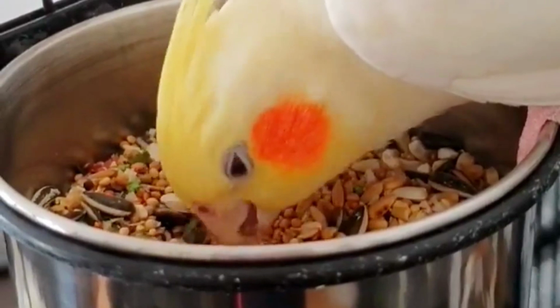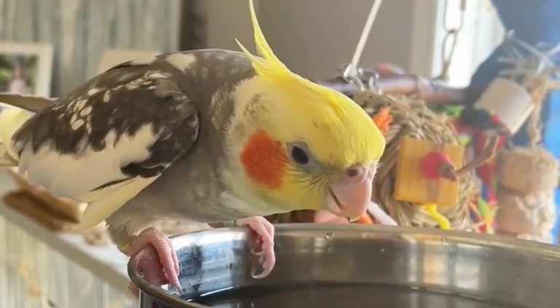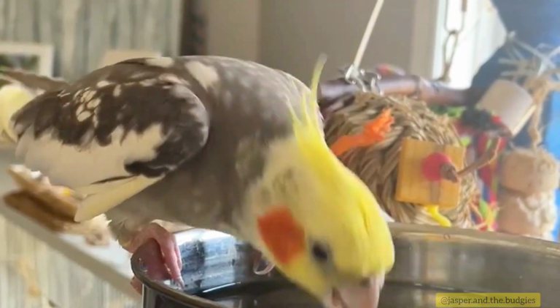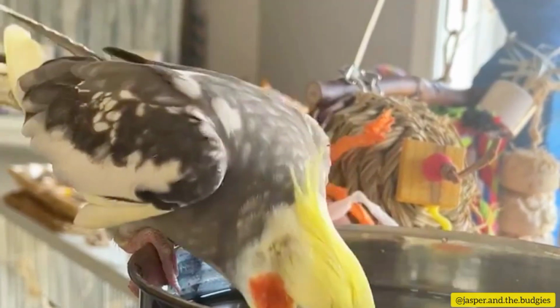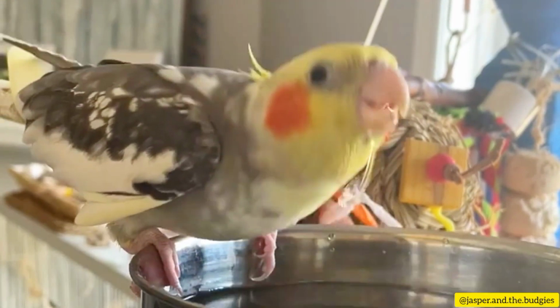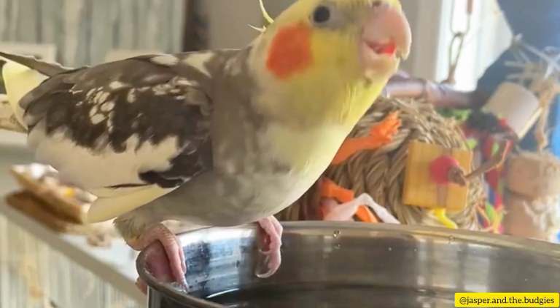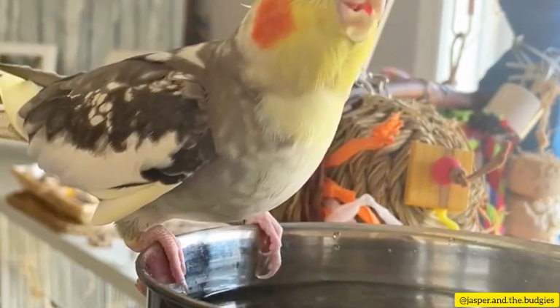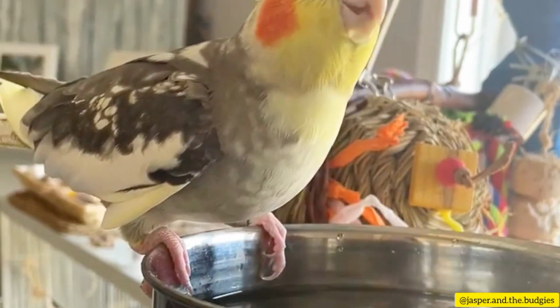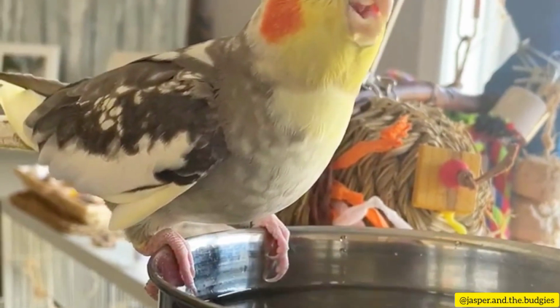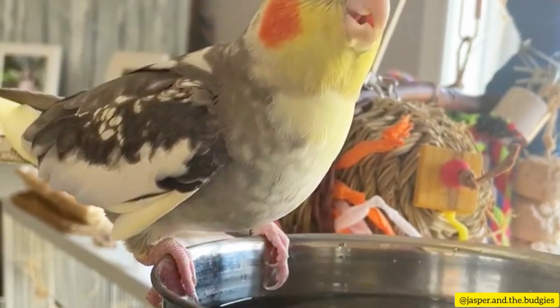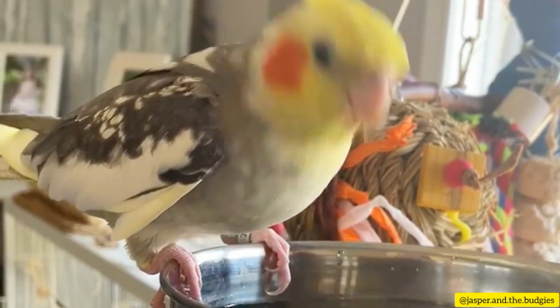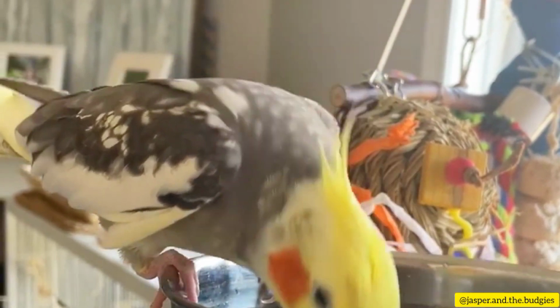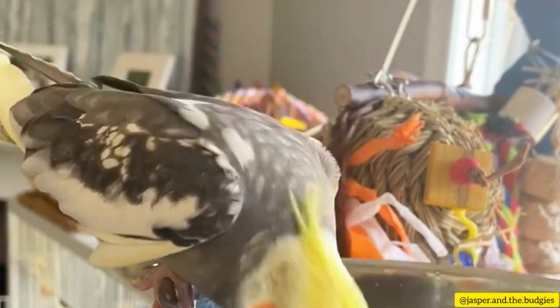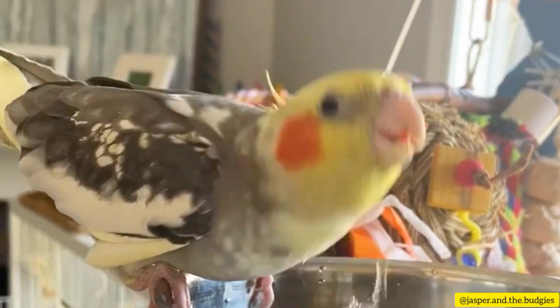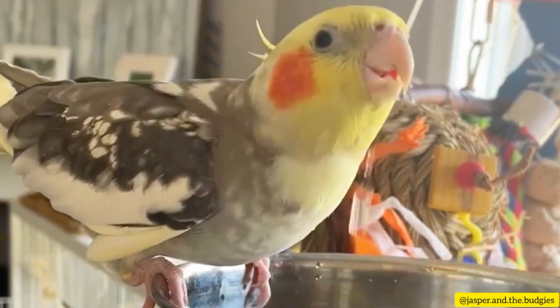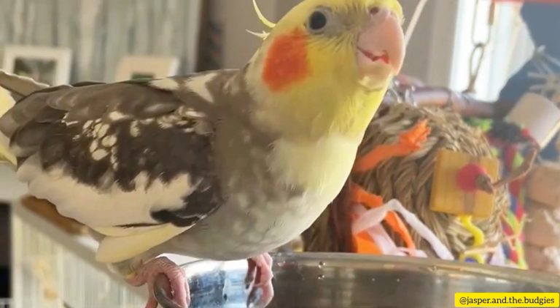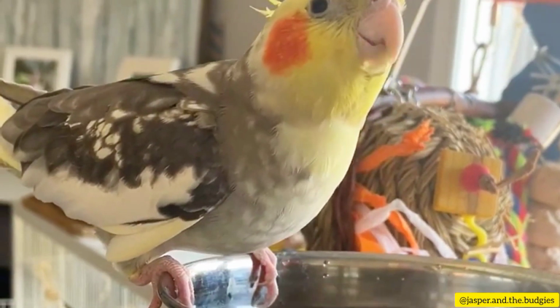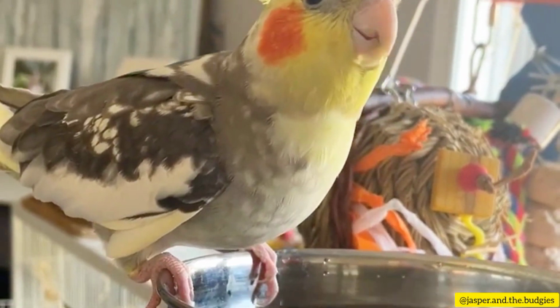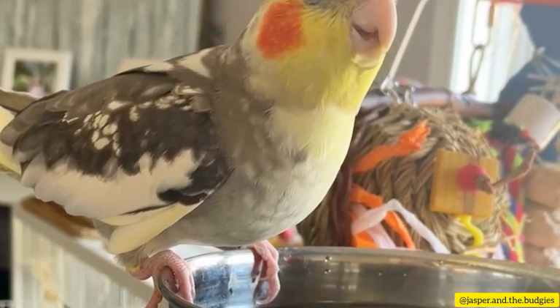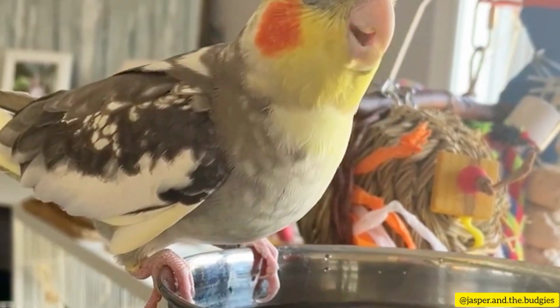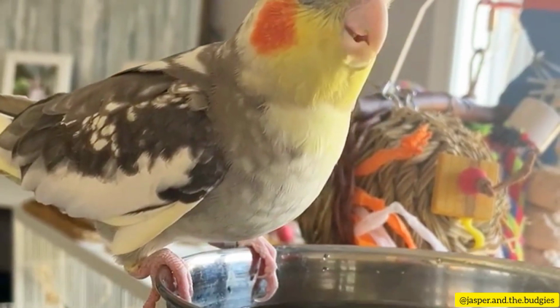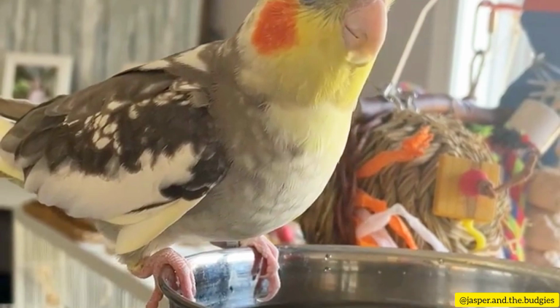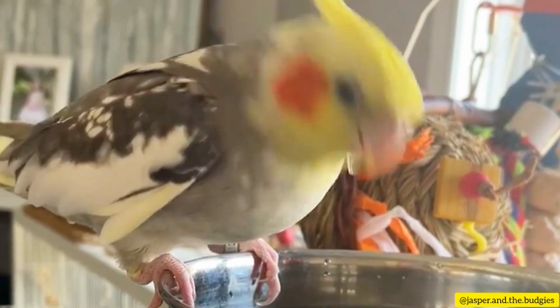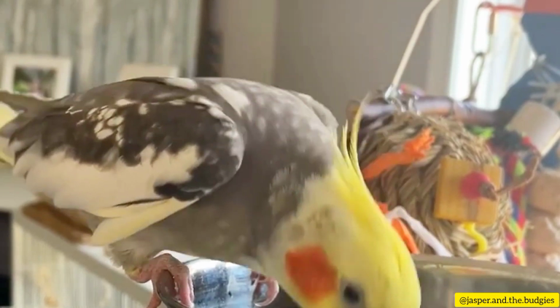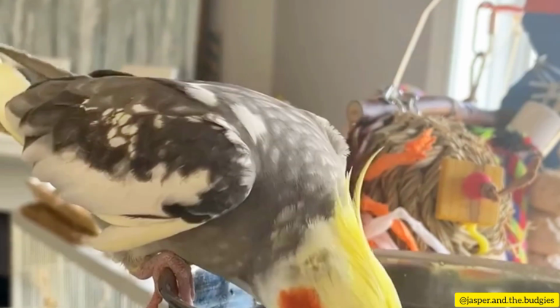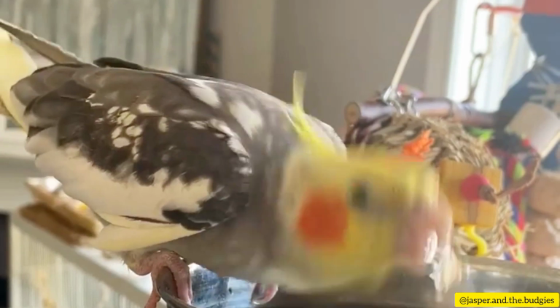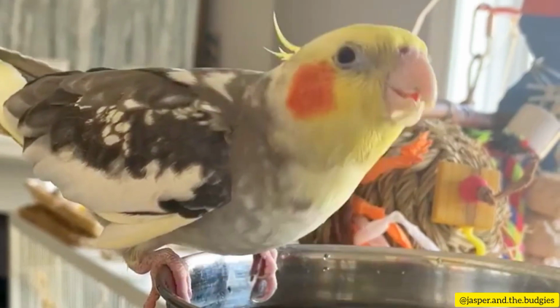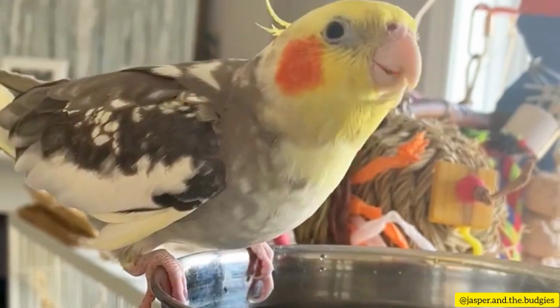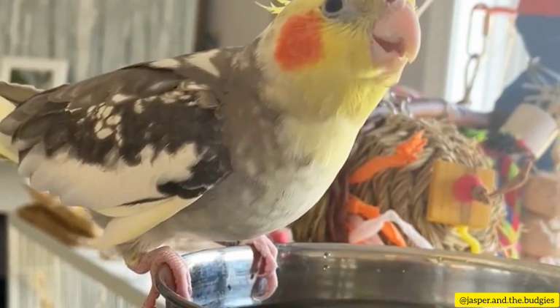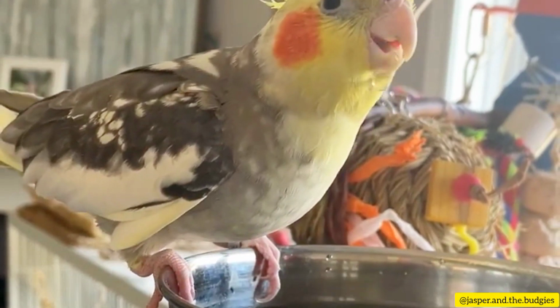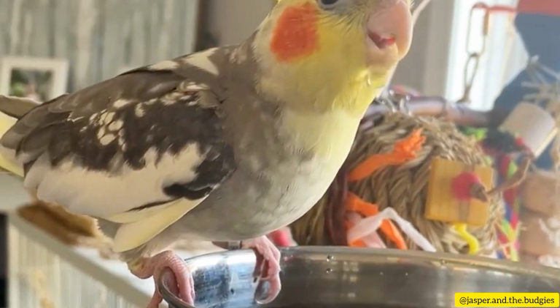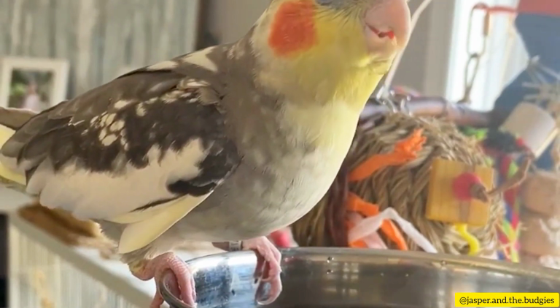Lastly, ensure your cockatiel always has access to fresh, clean water. Change it daily and make sure it is easily accessible for them.